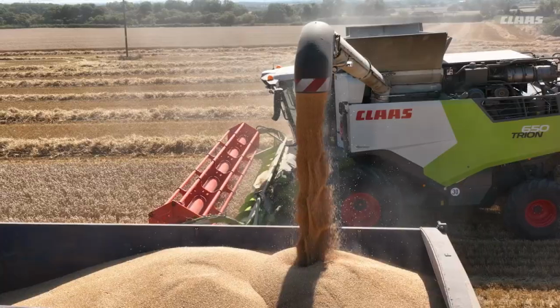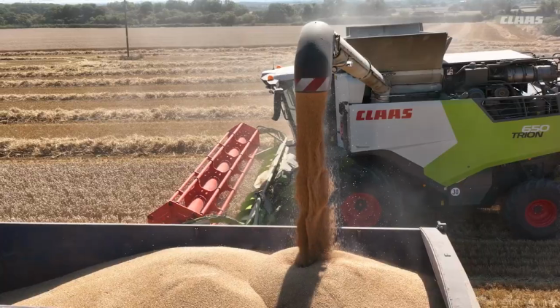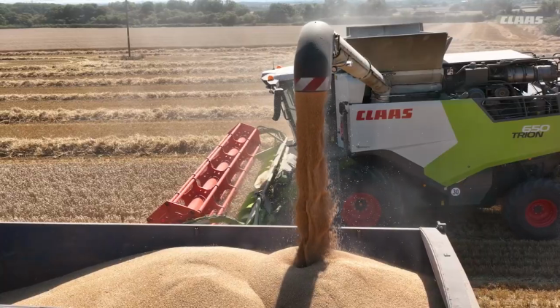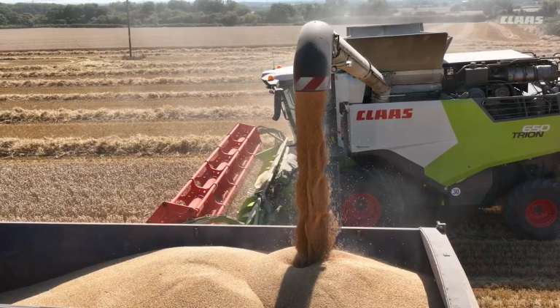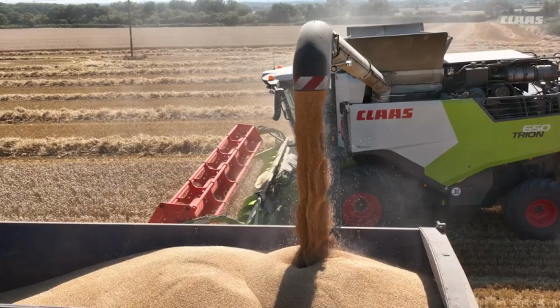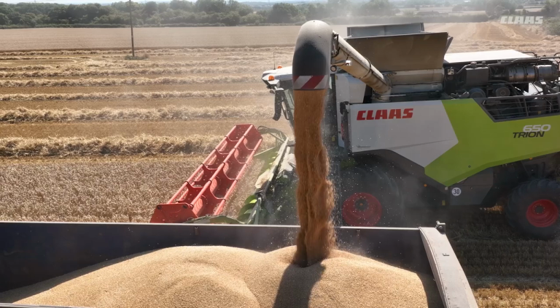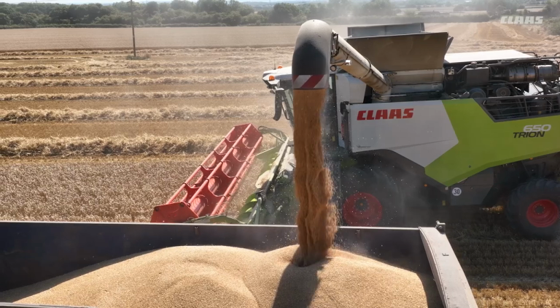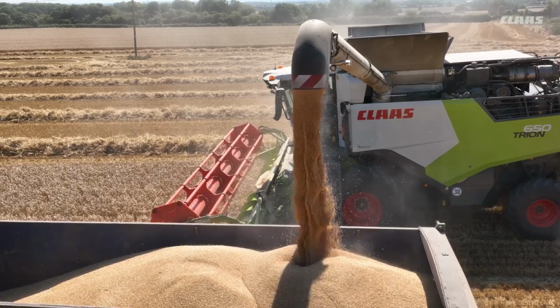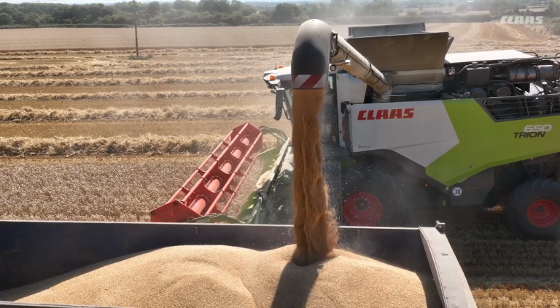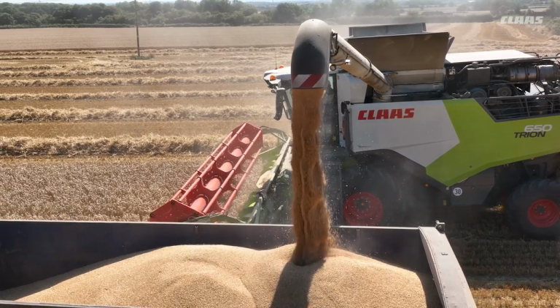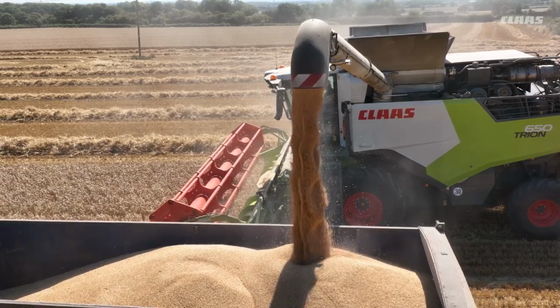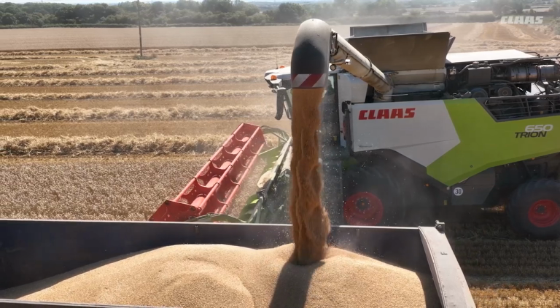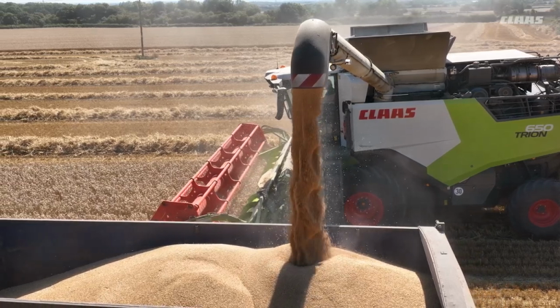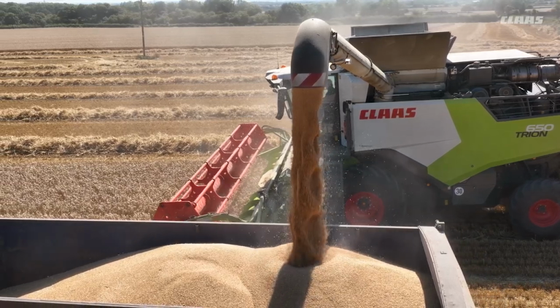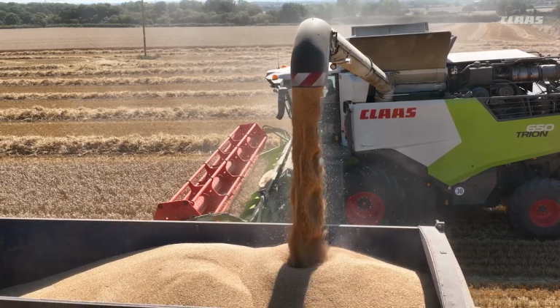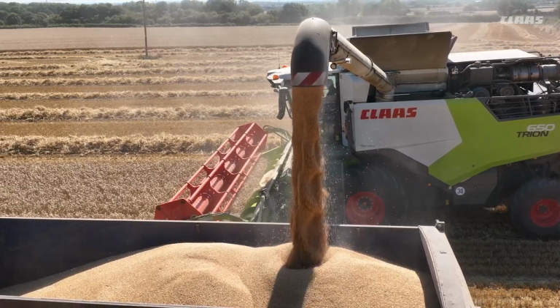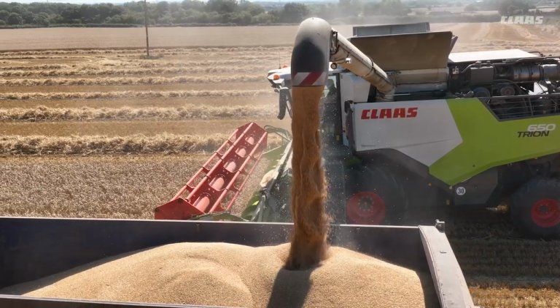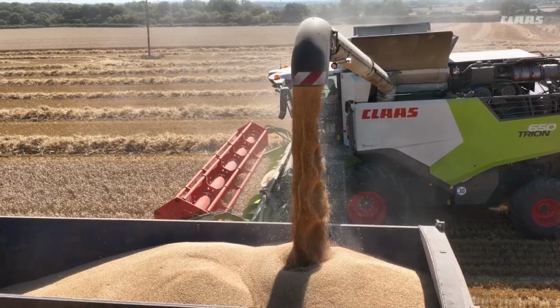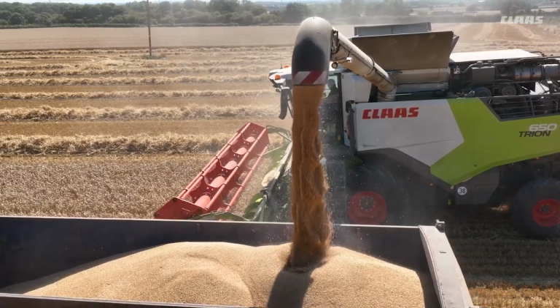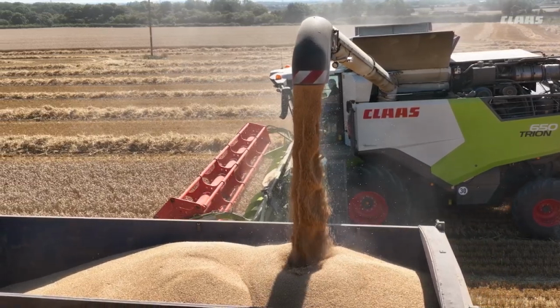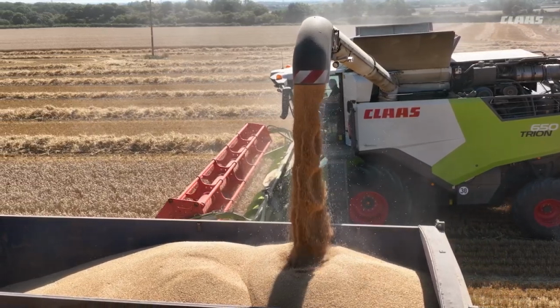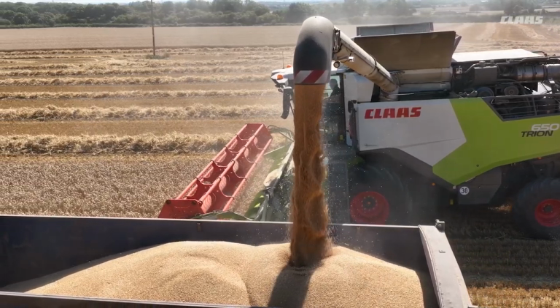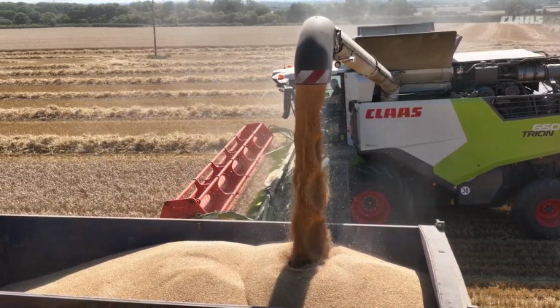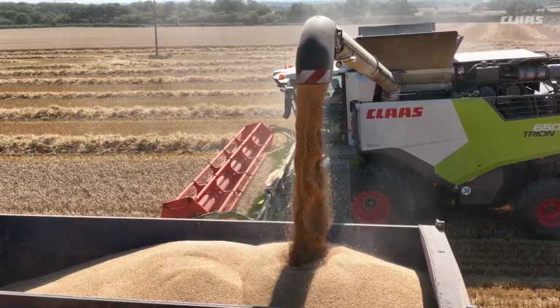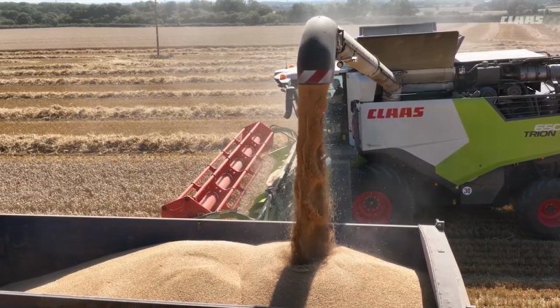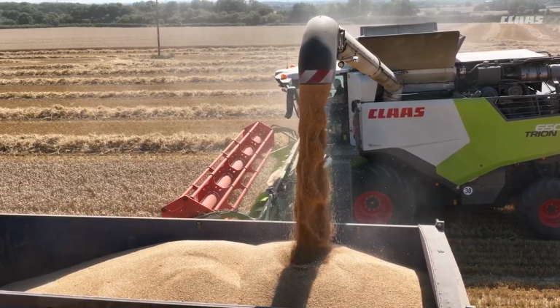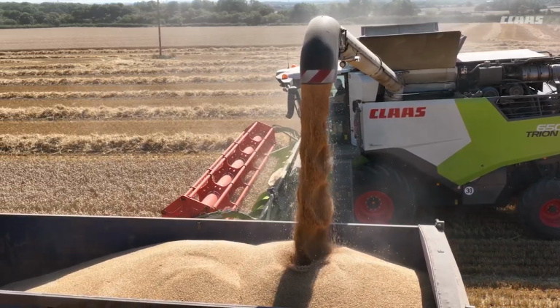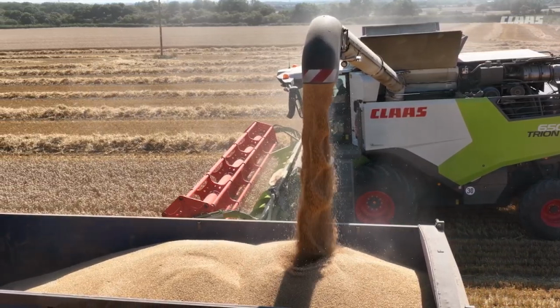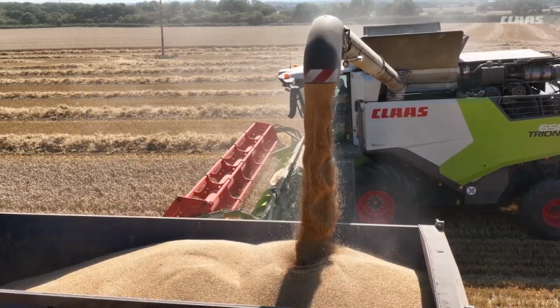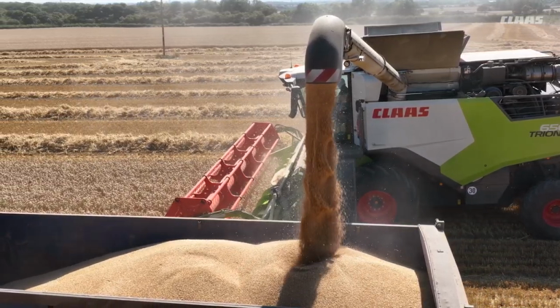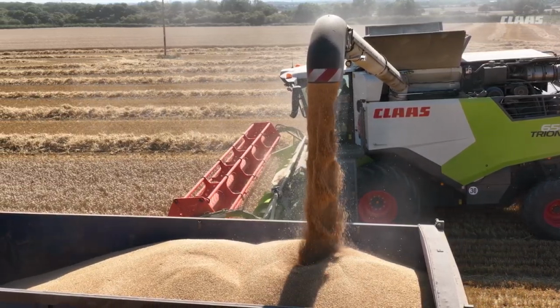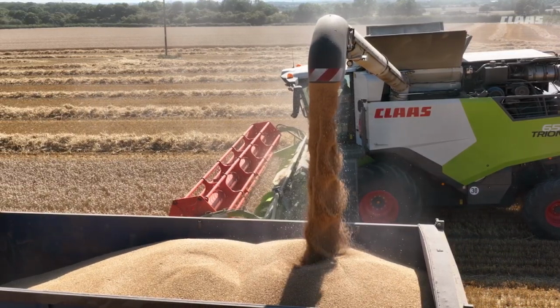The grain sample we get off this machine is good. This means less cleaning of the grain once it gets into store.